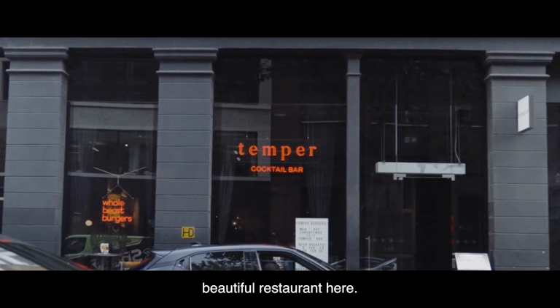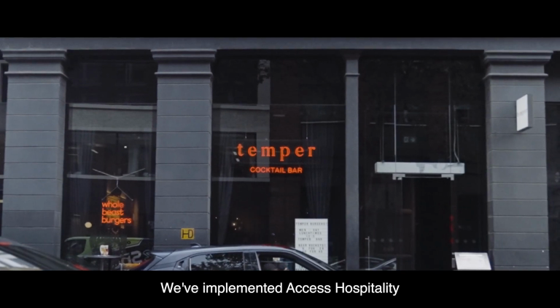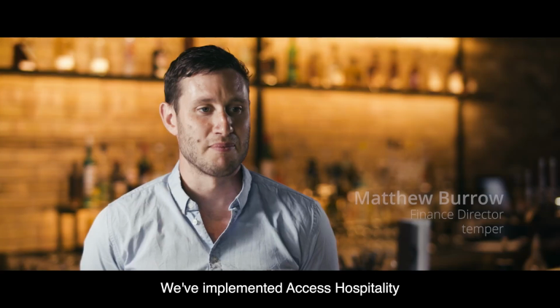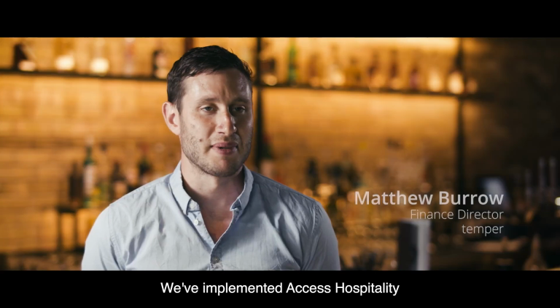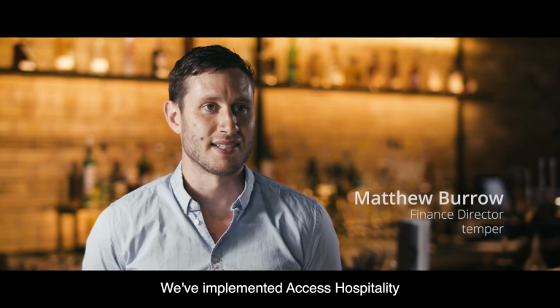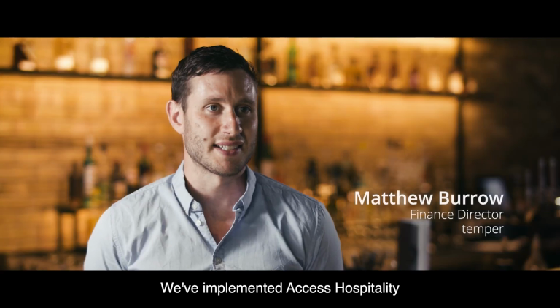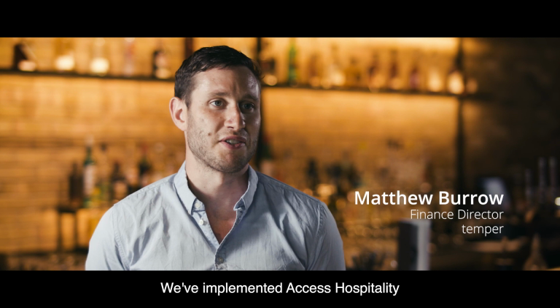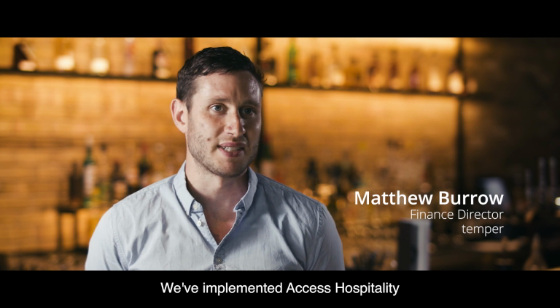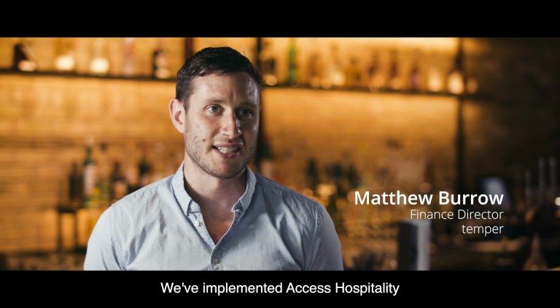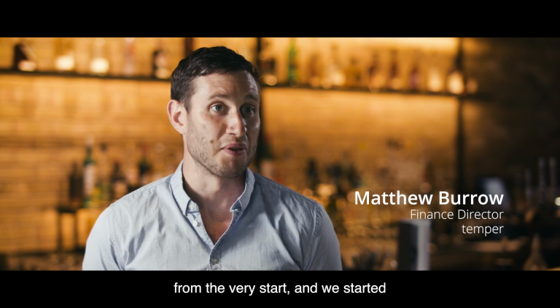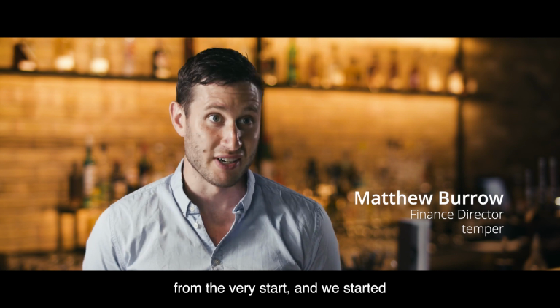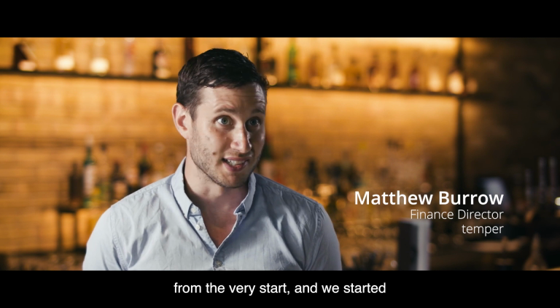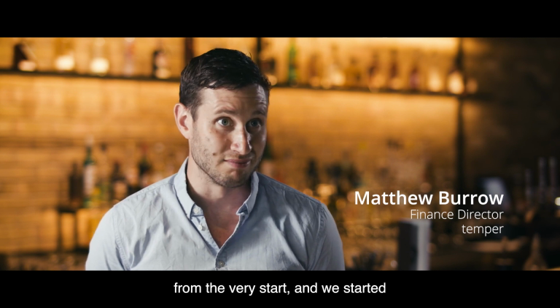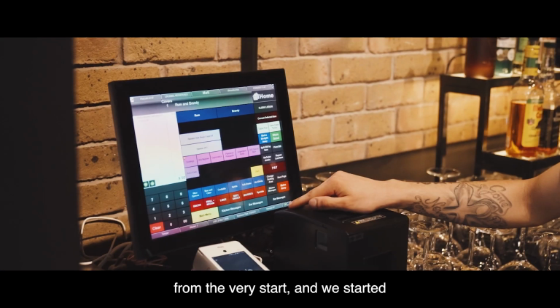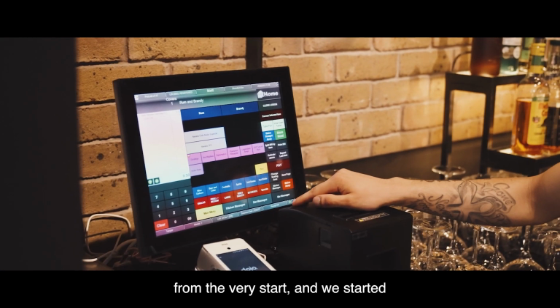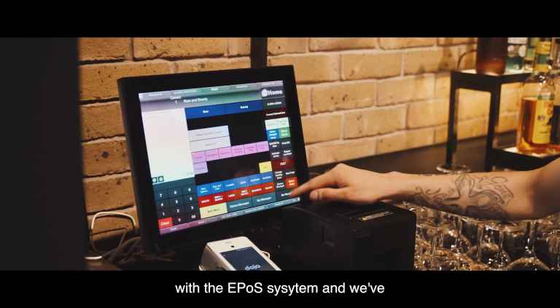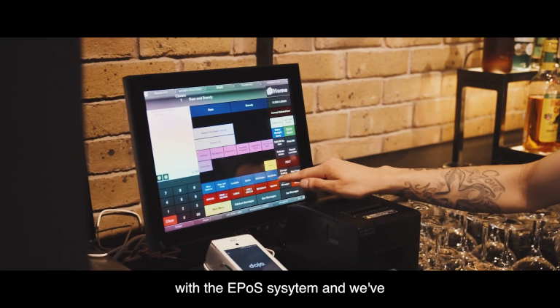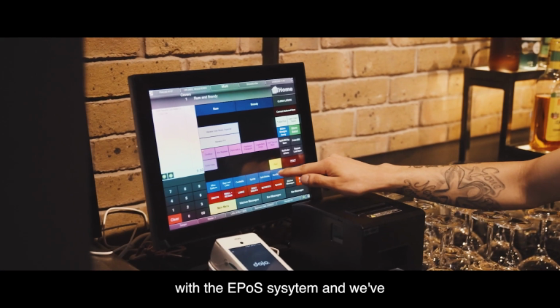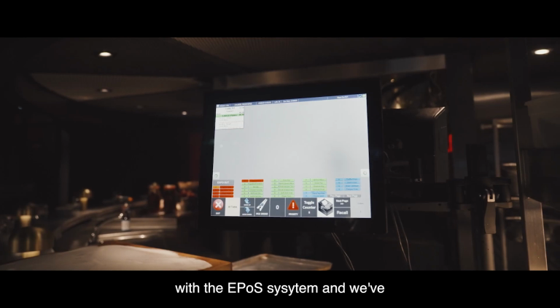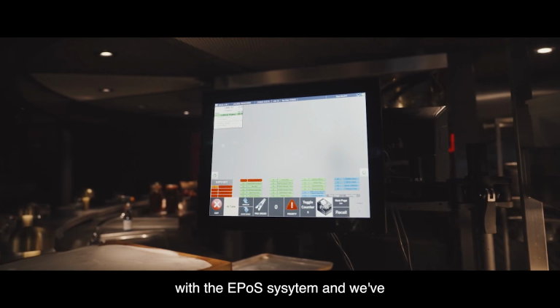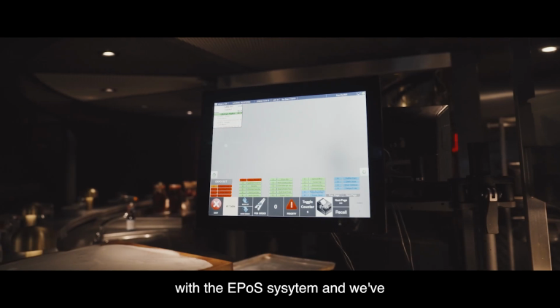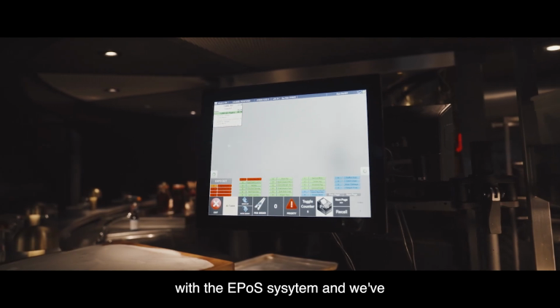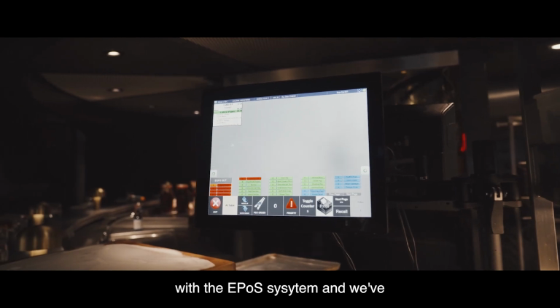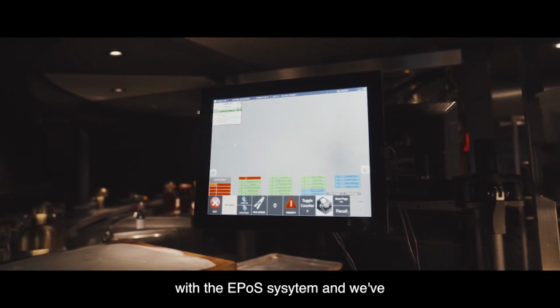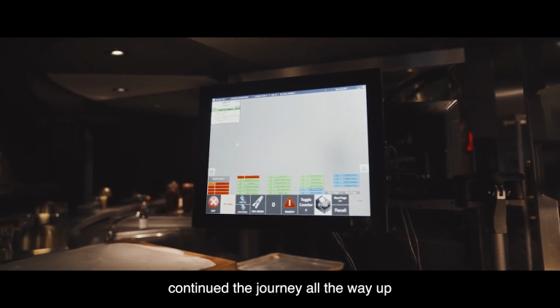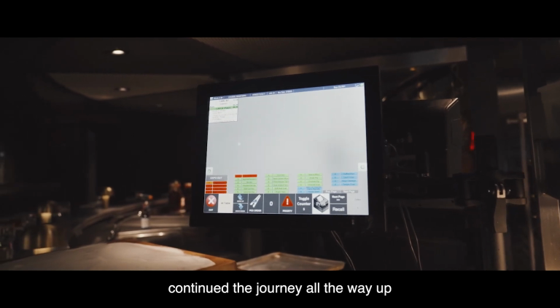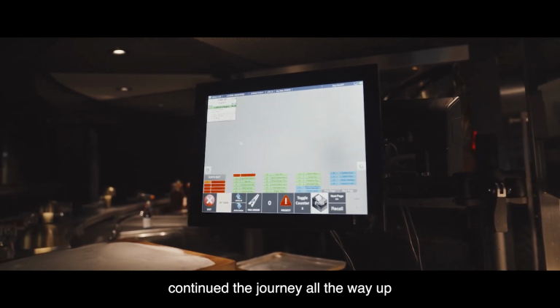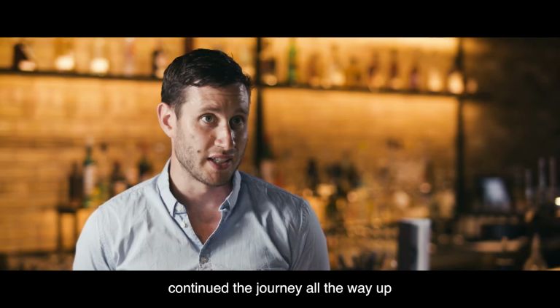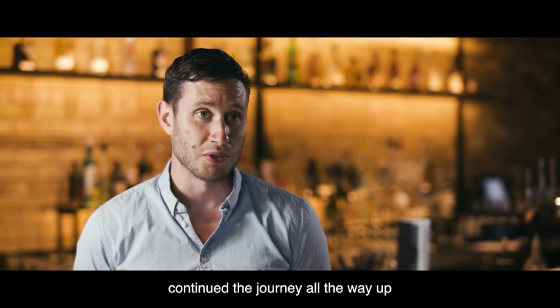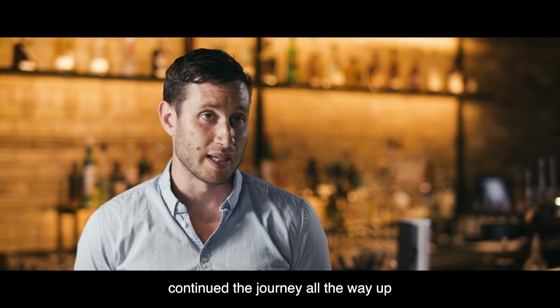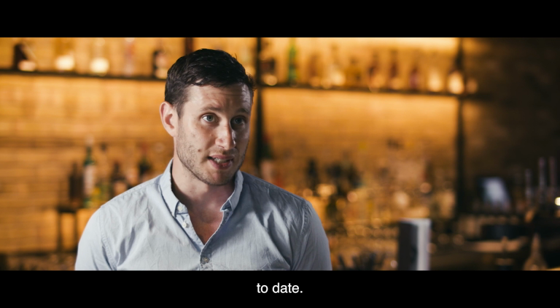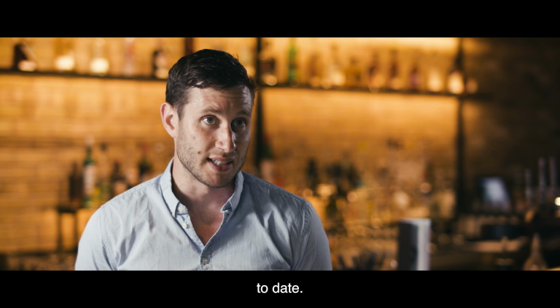We've implemented Access Hospitality from the very start. We started with the EPOS system and we've continued the journey all the way up to date.